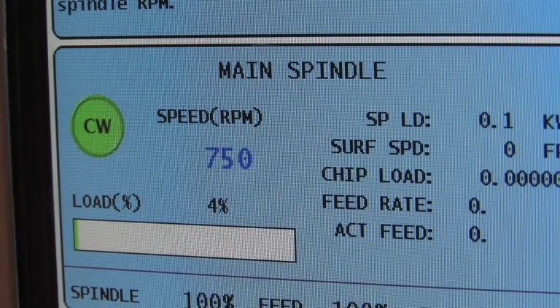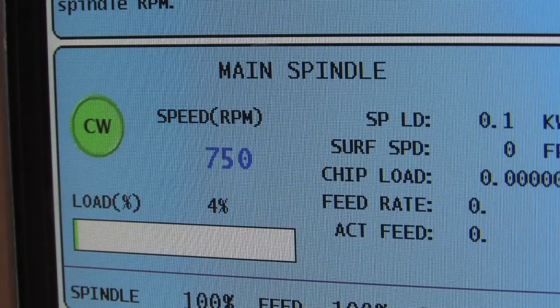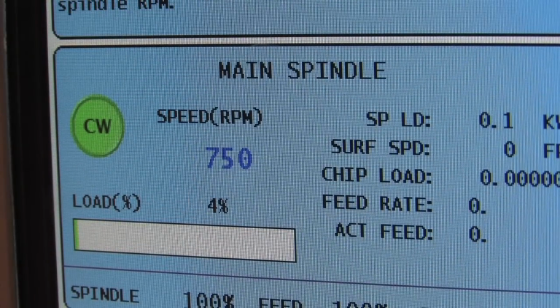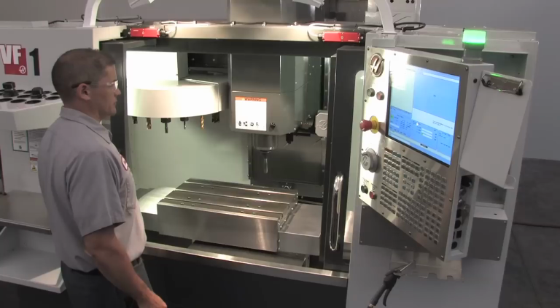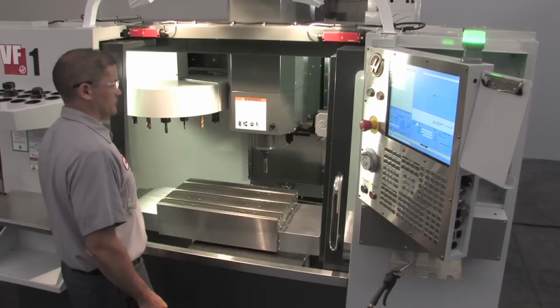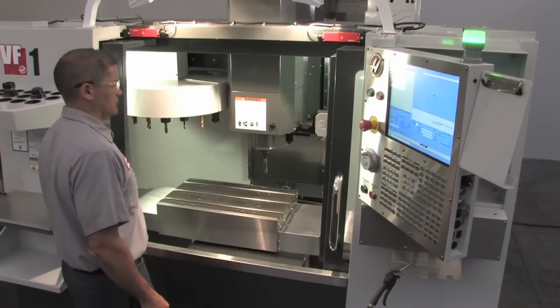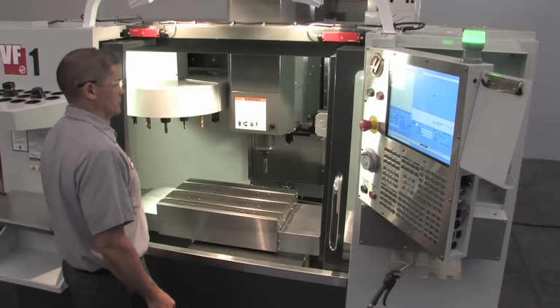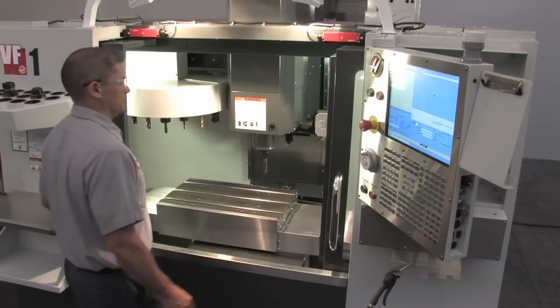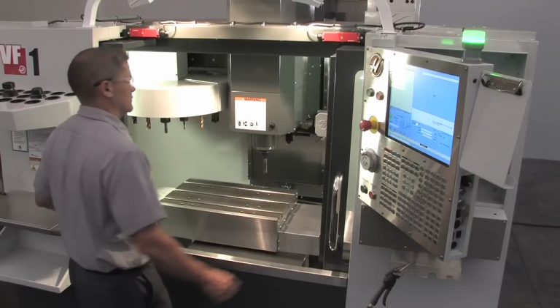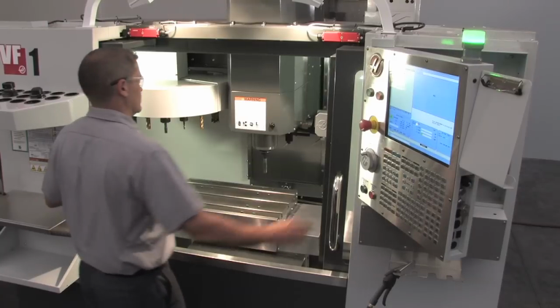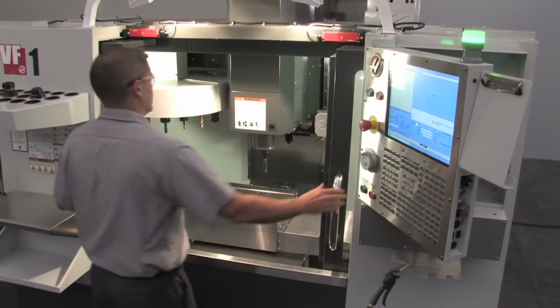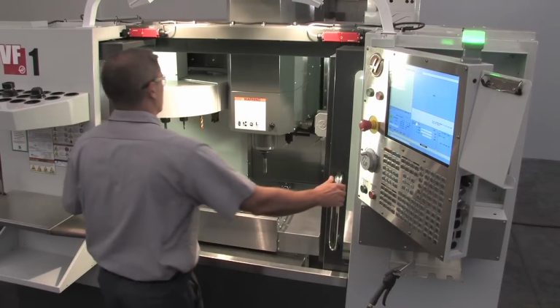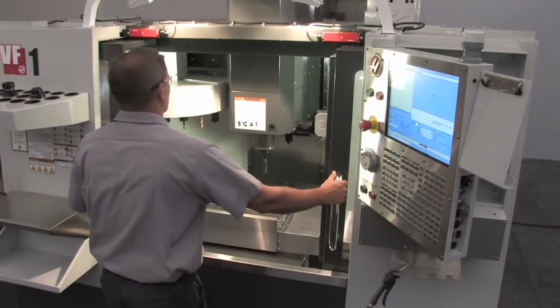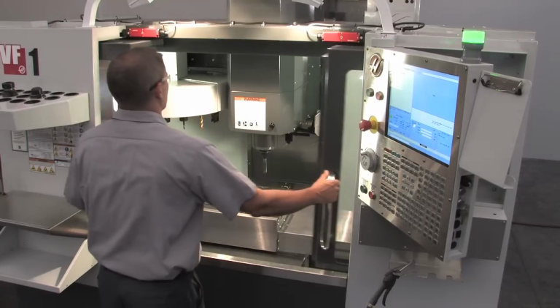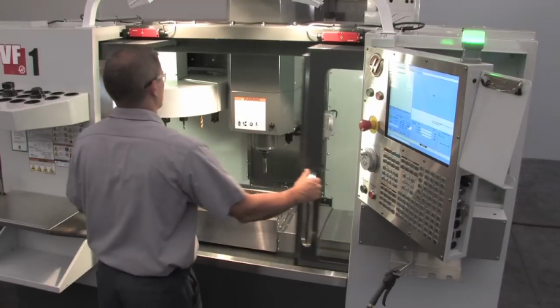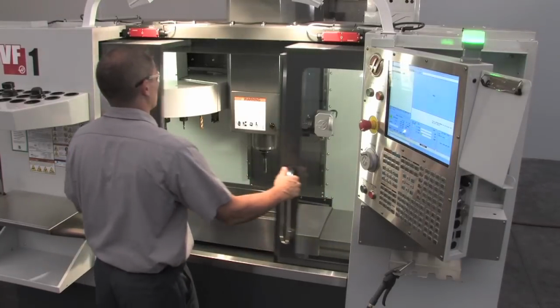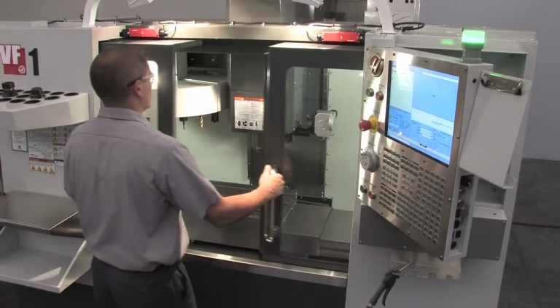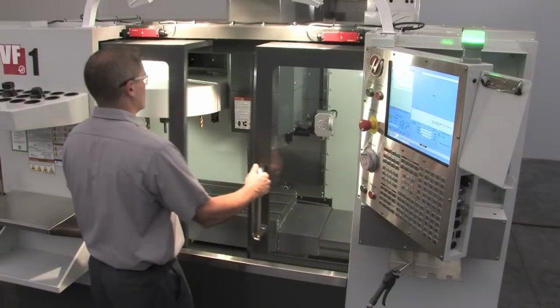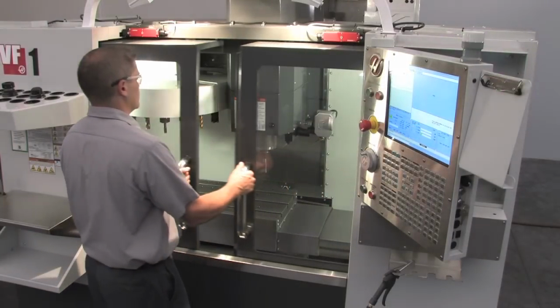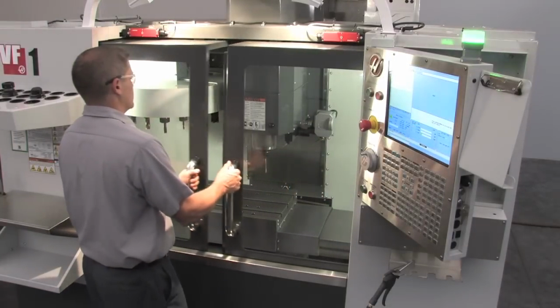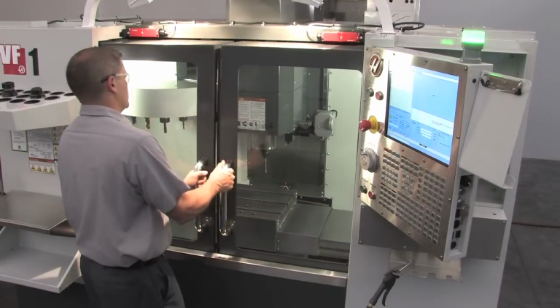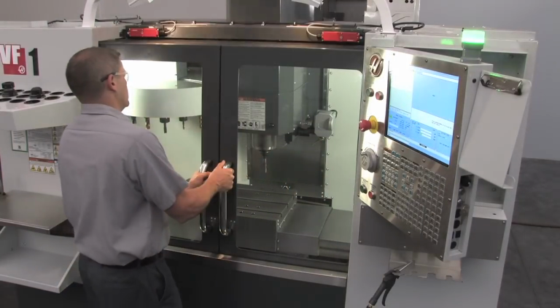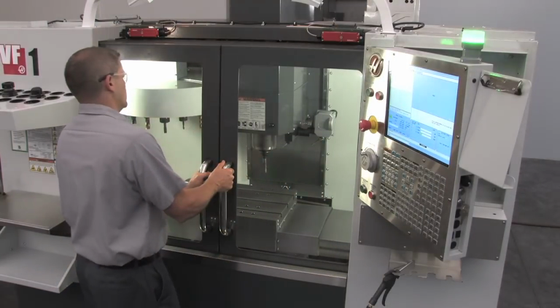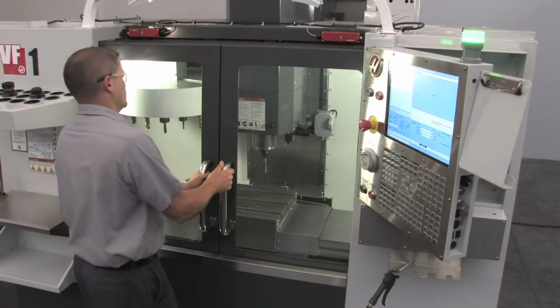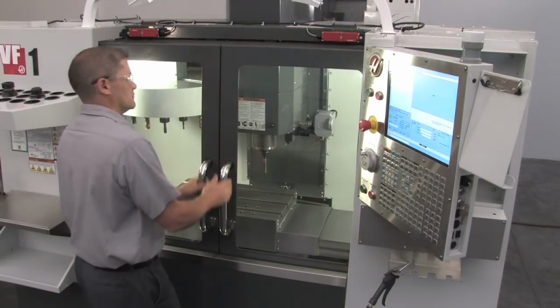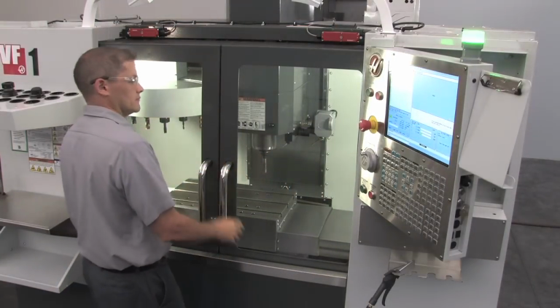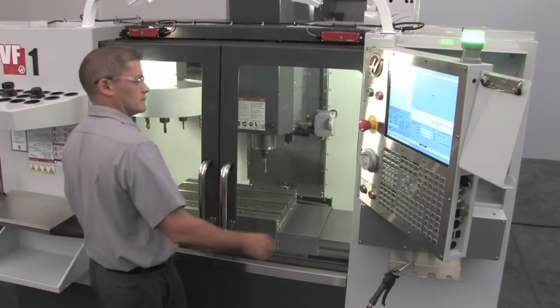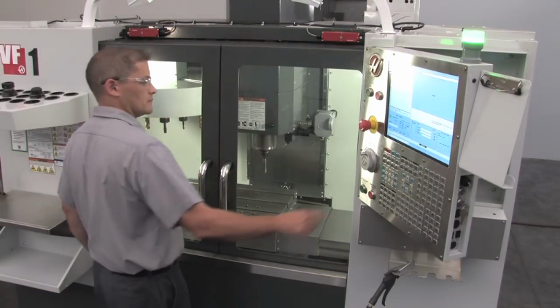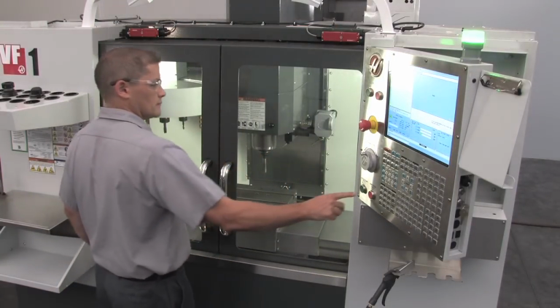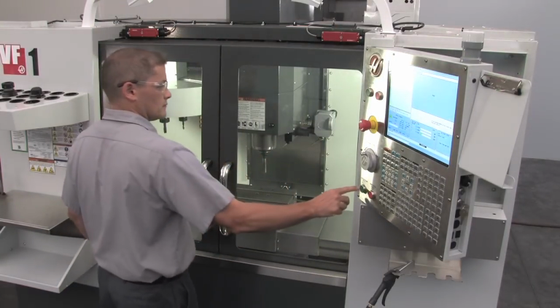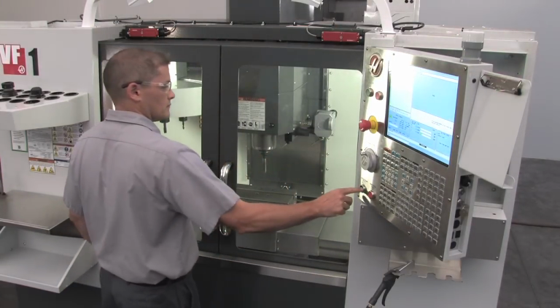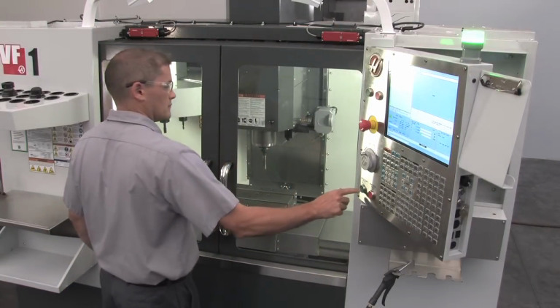If you want to continue running the program, you must close the doors and push Cycle Start.